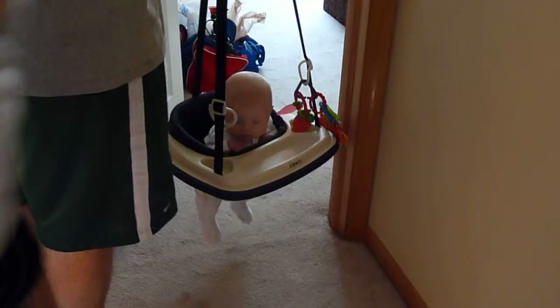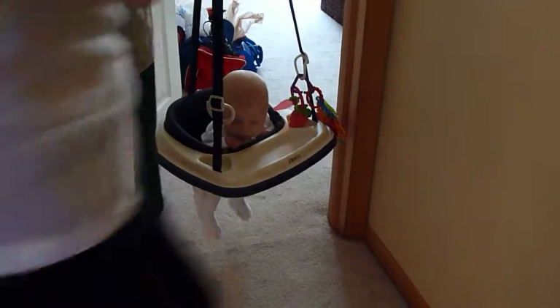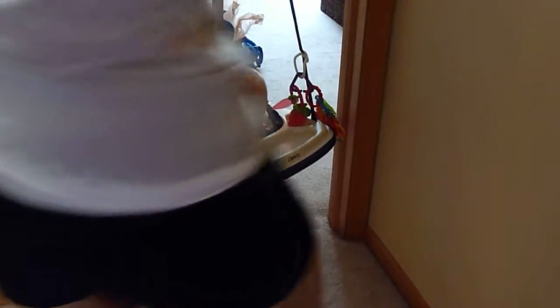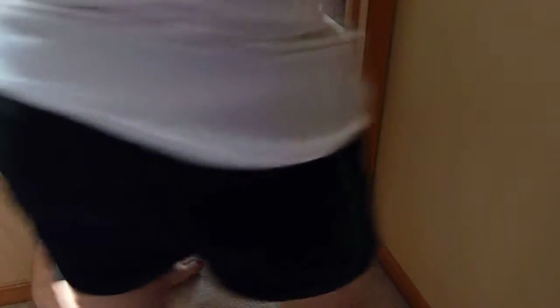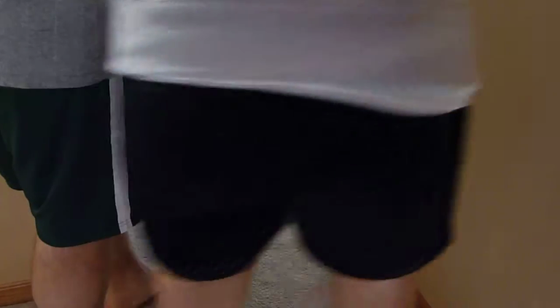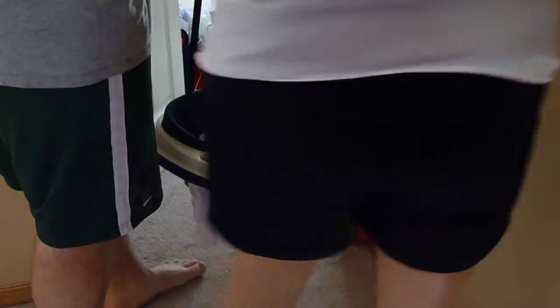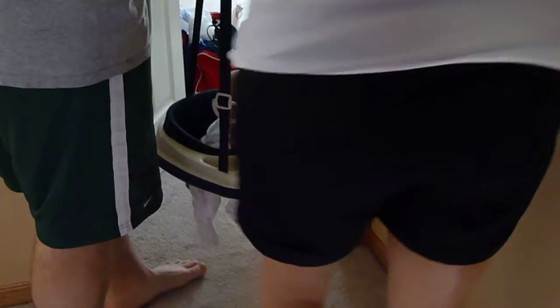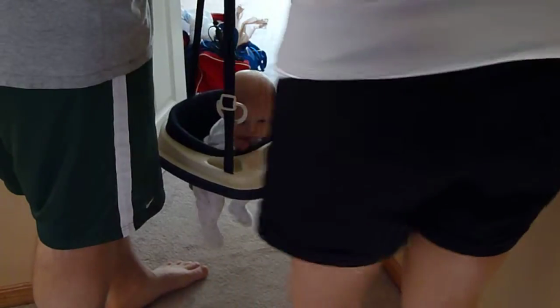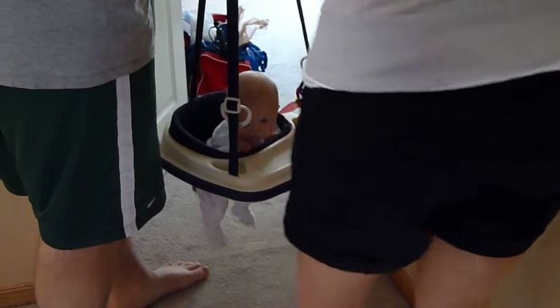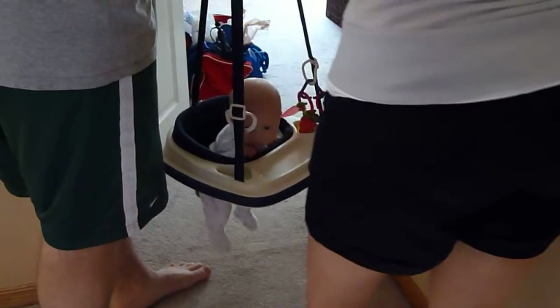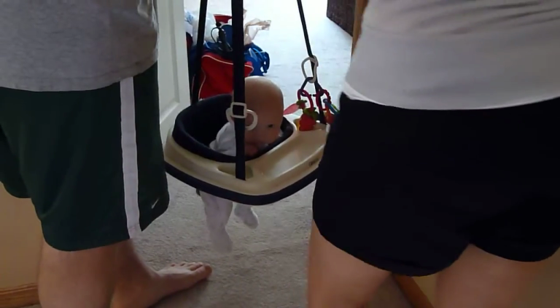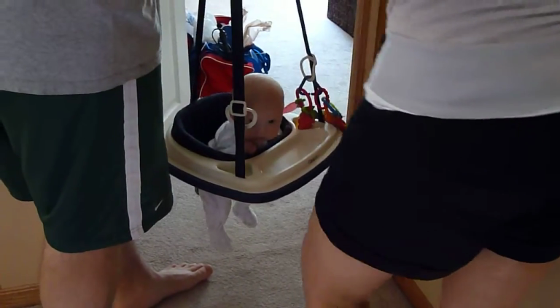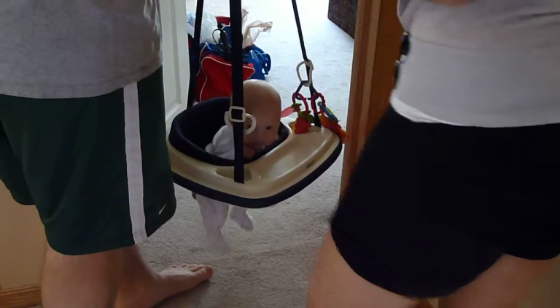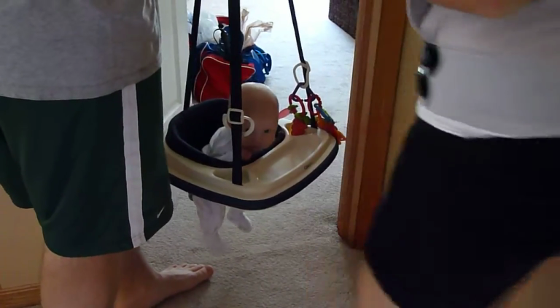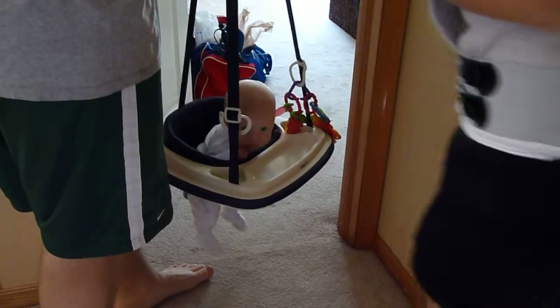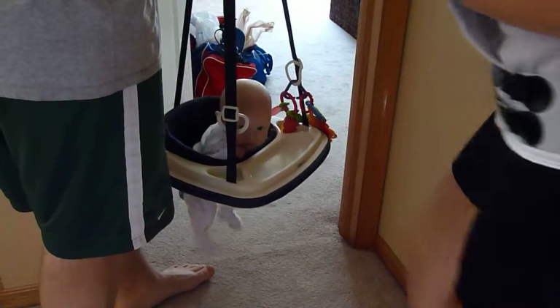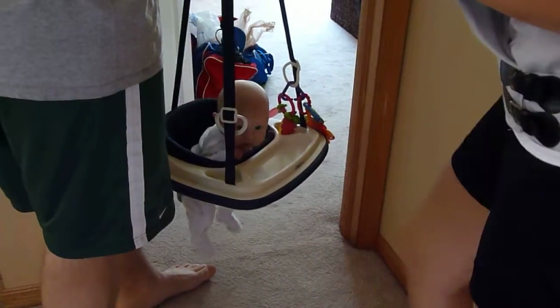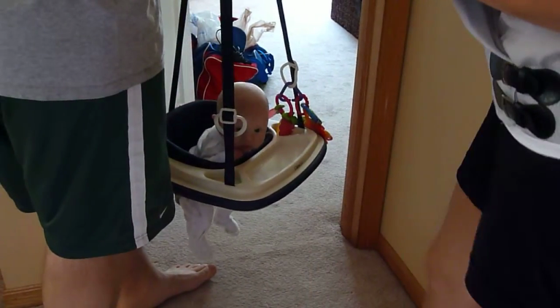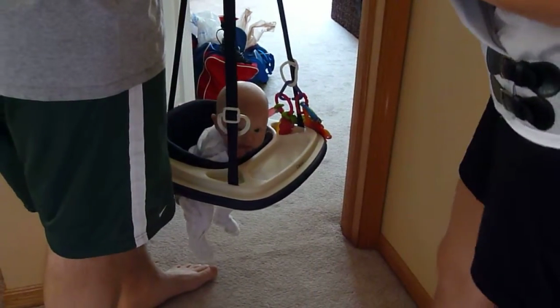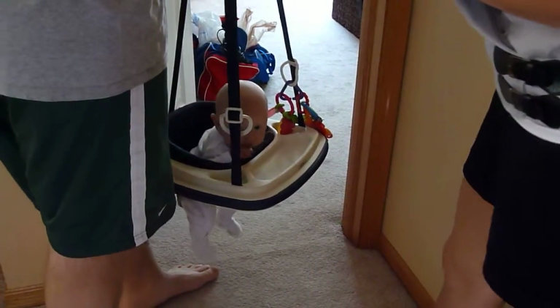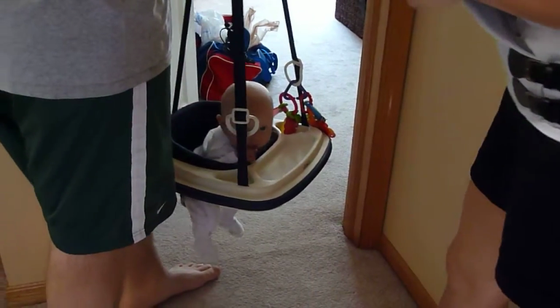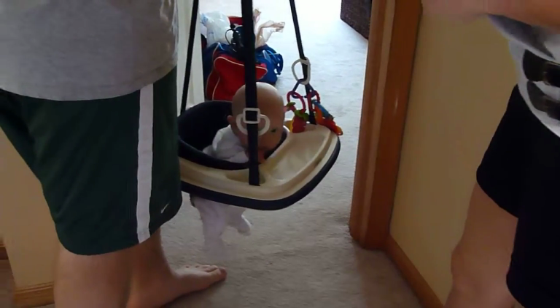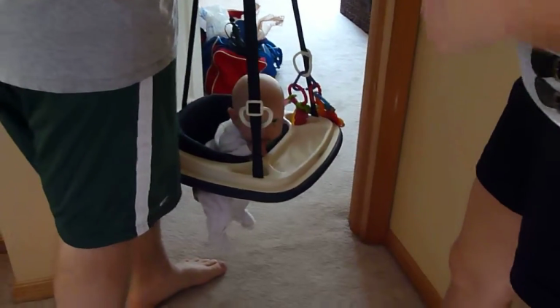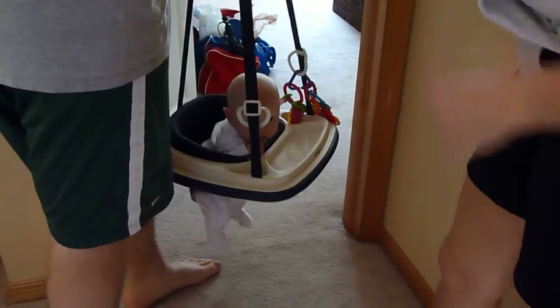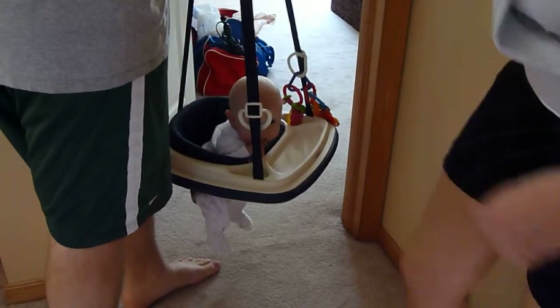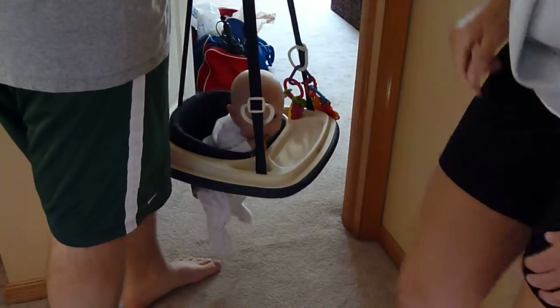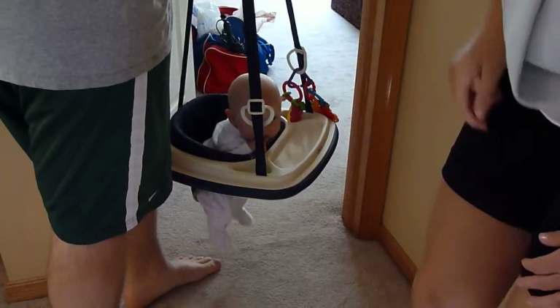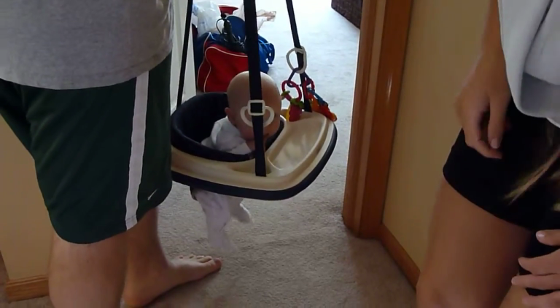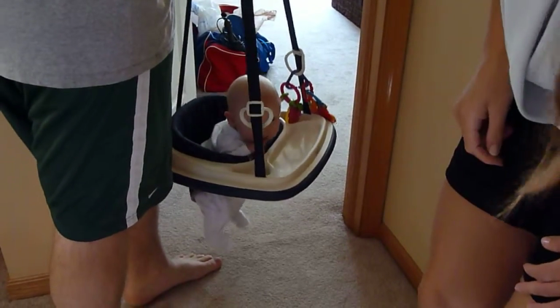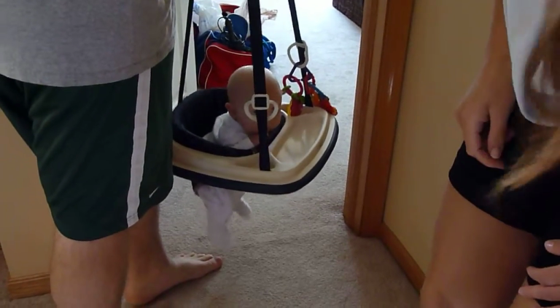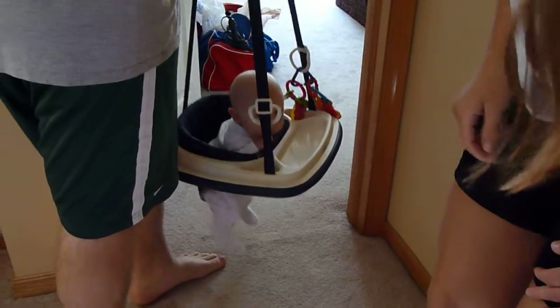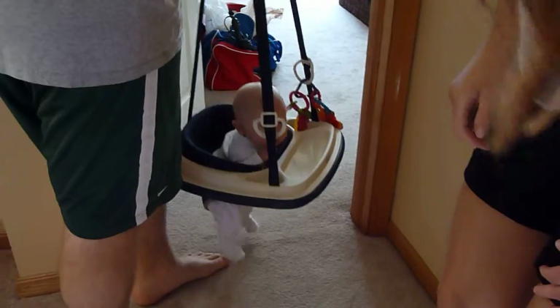Push it down, hold it. Now it's okay. Now you got video. You told me. There you go. I'm sorry.